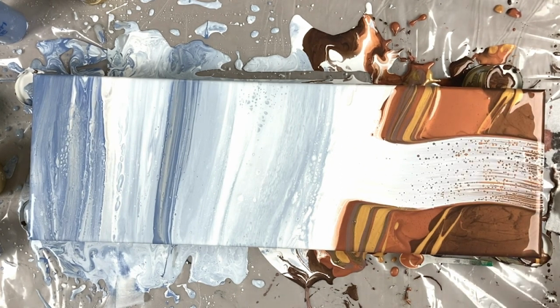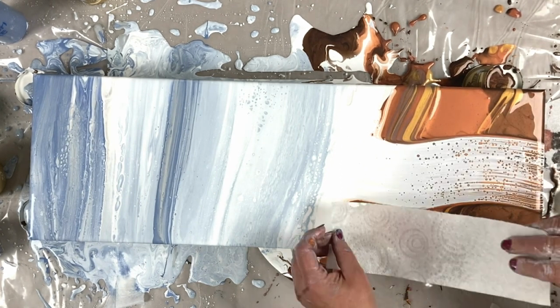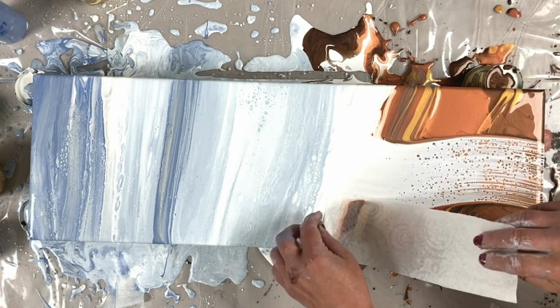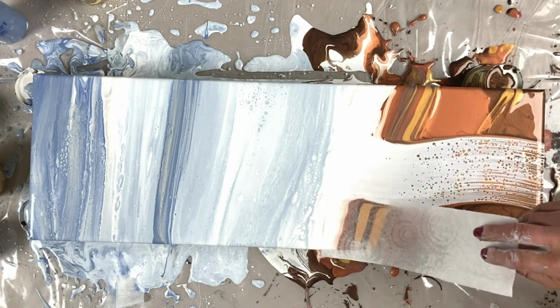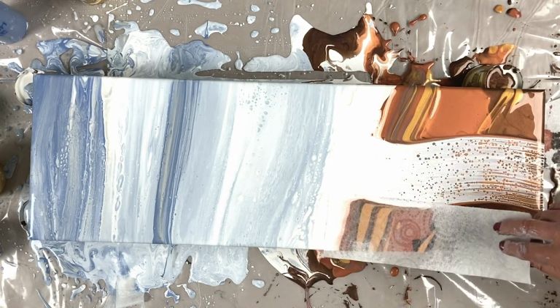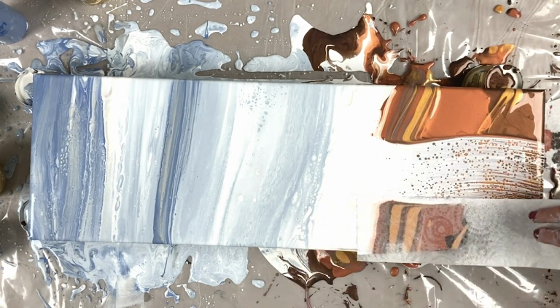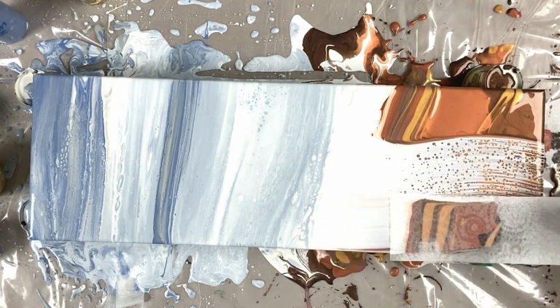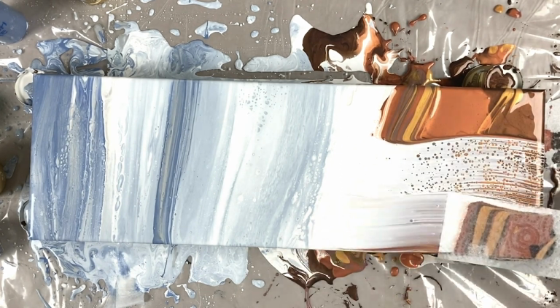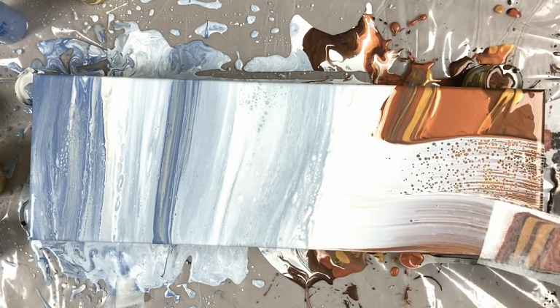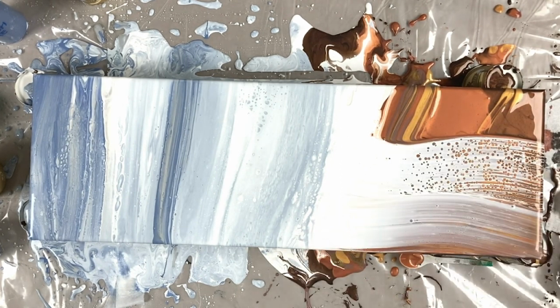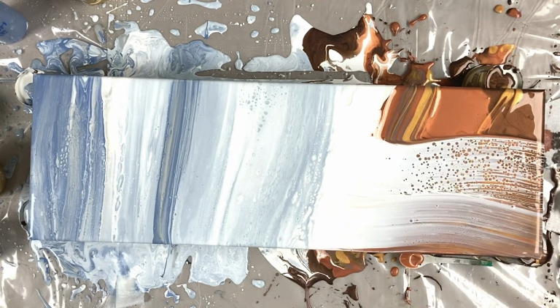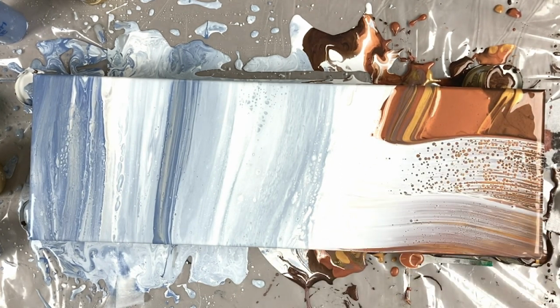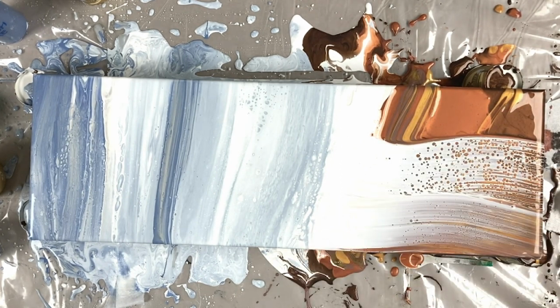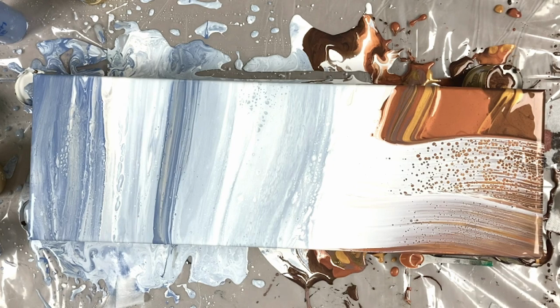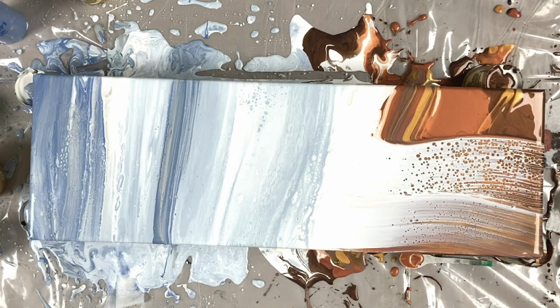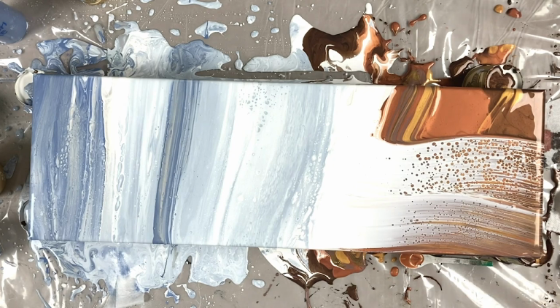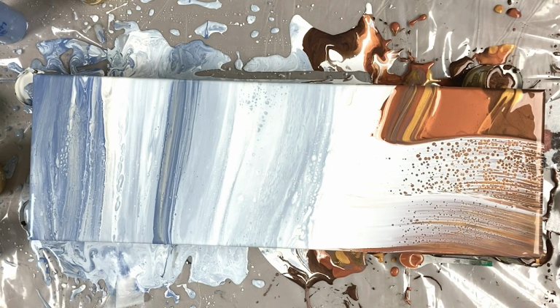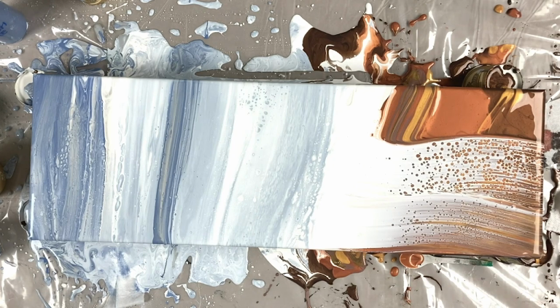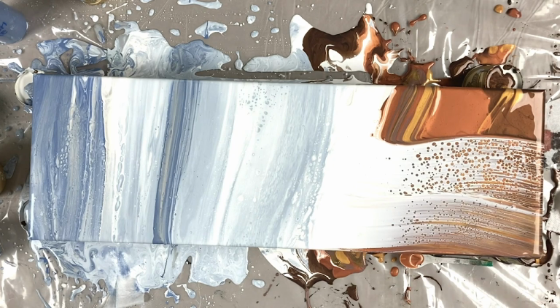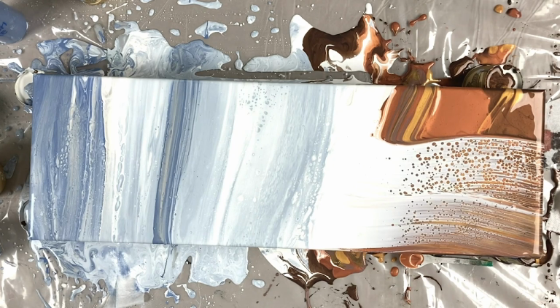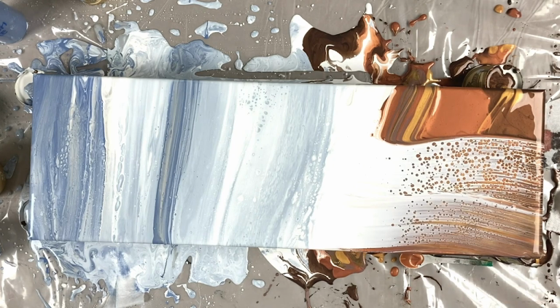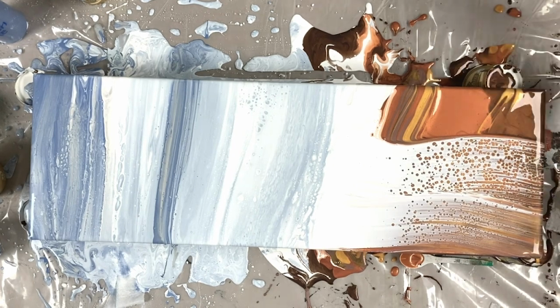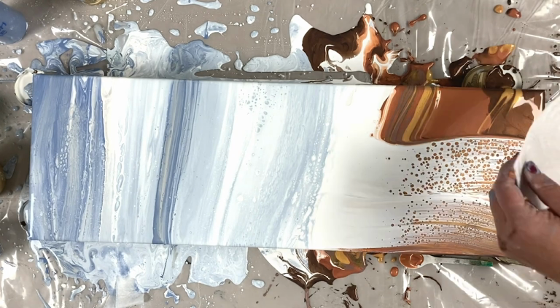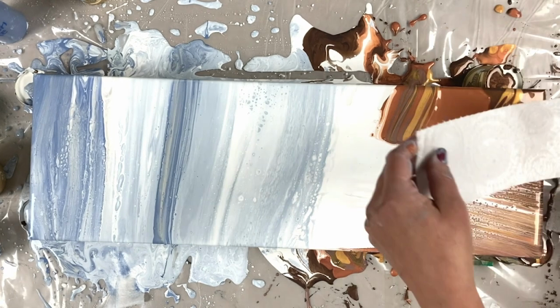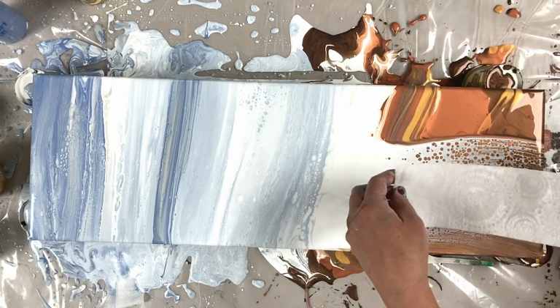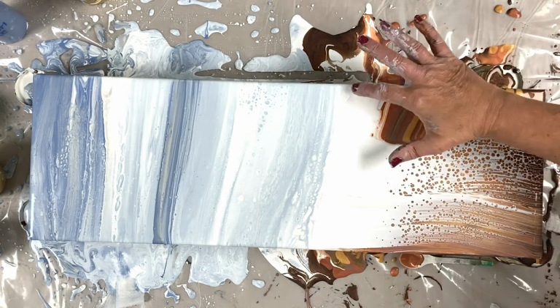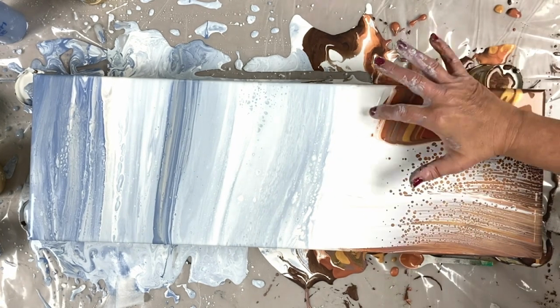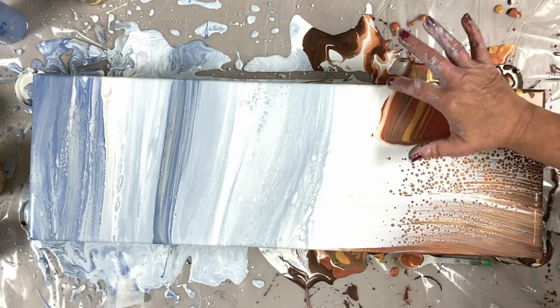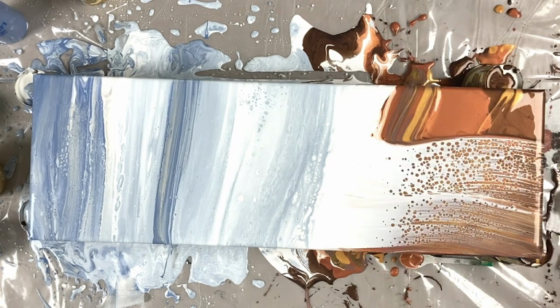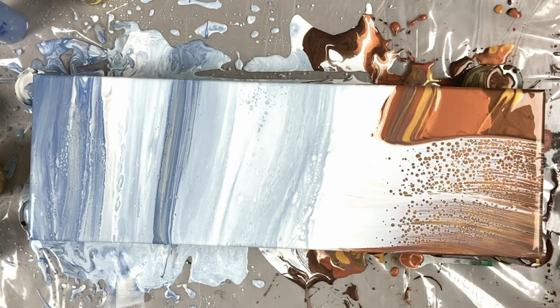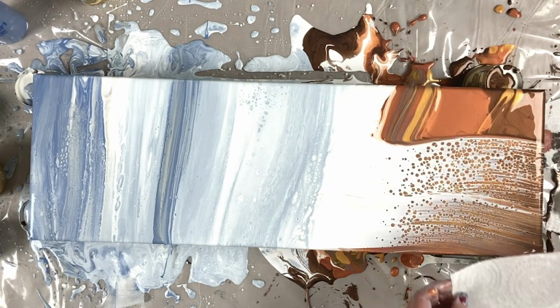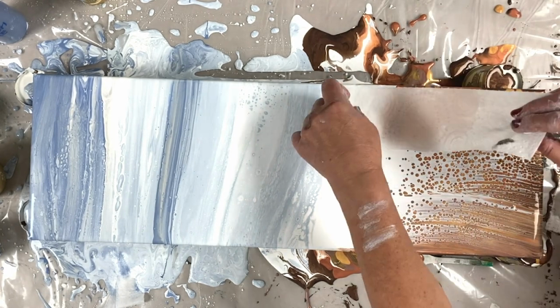There we go — swipe with titanium white straight away and you get cells coming up.